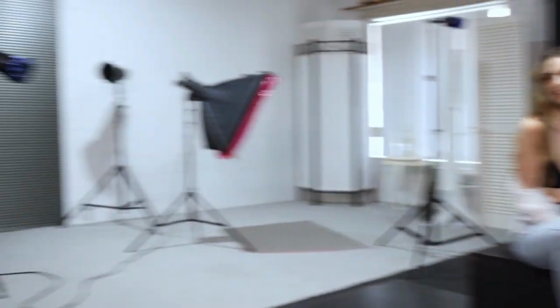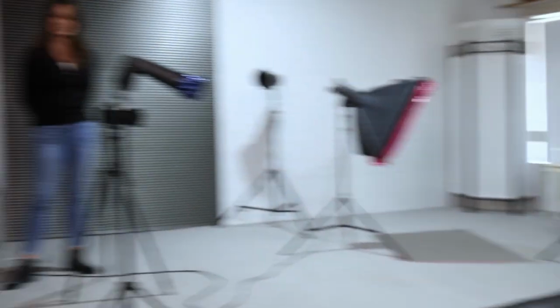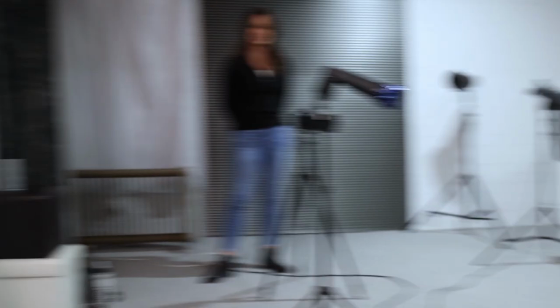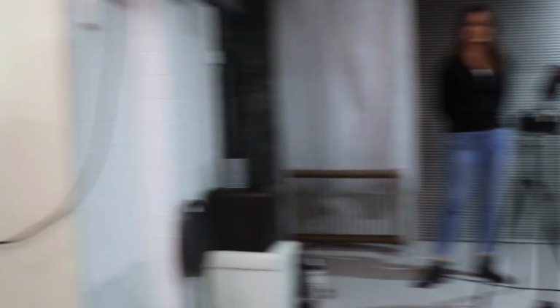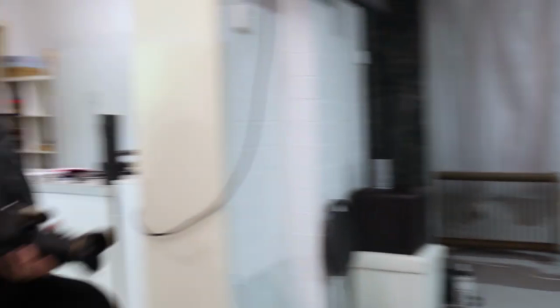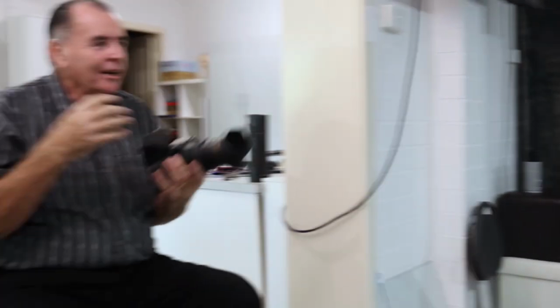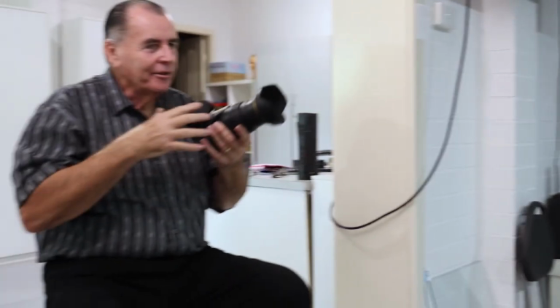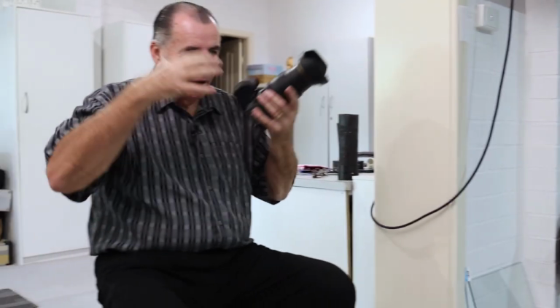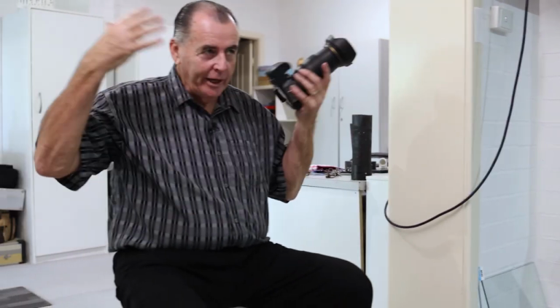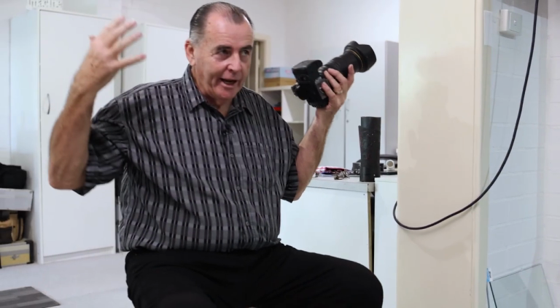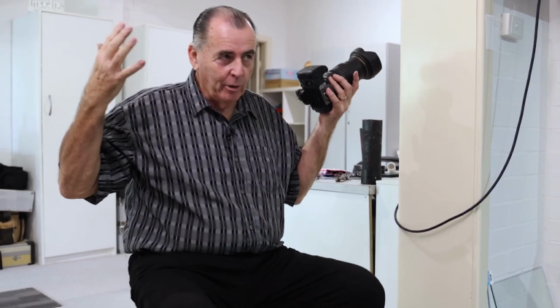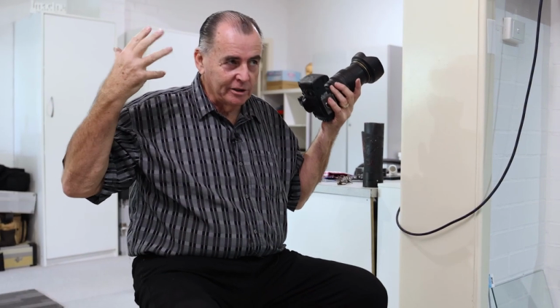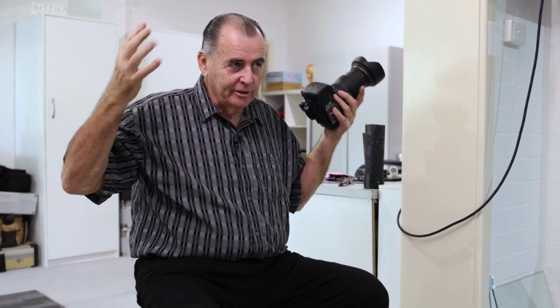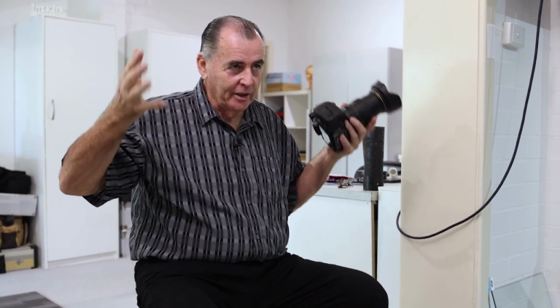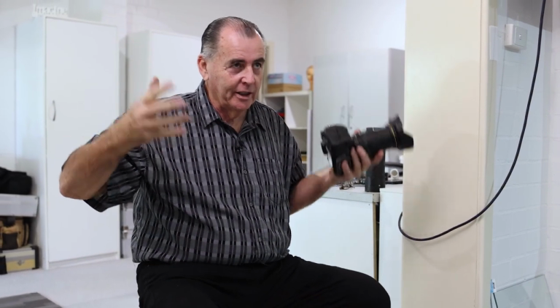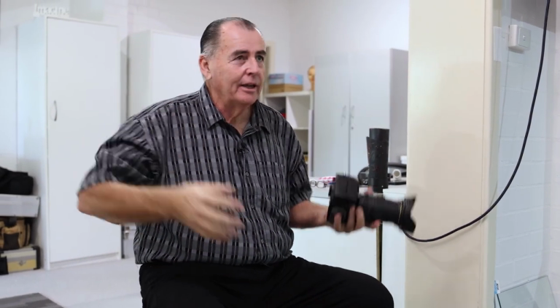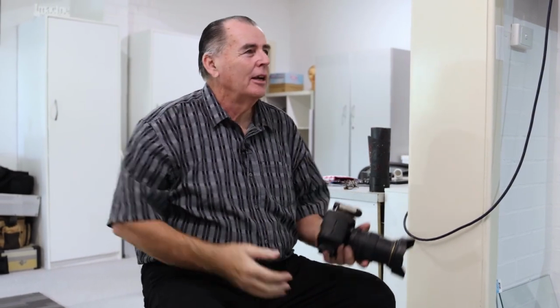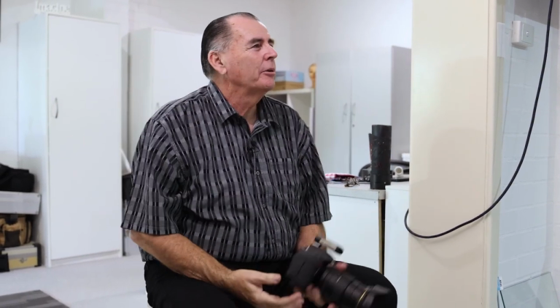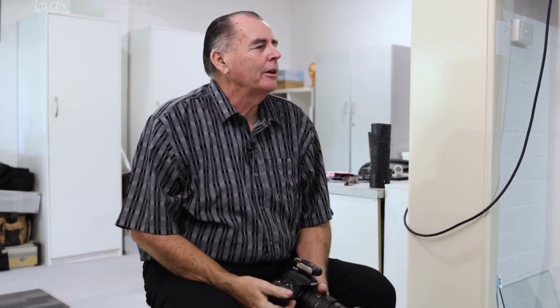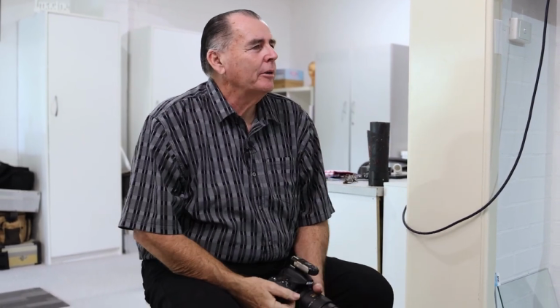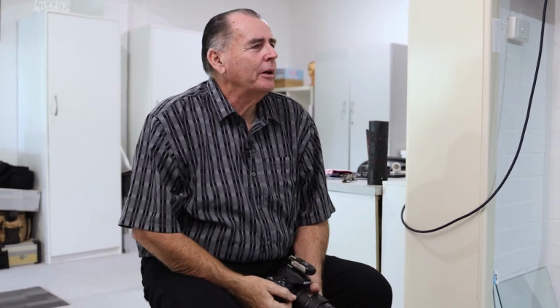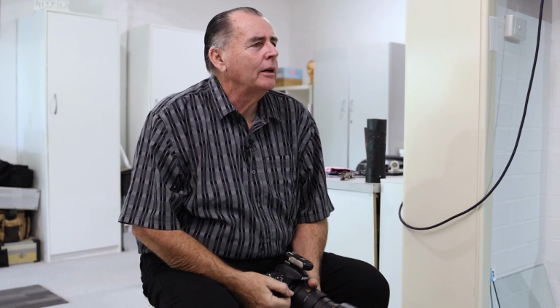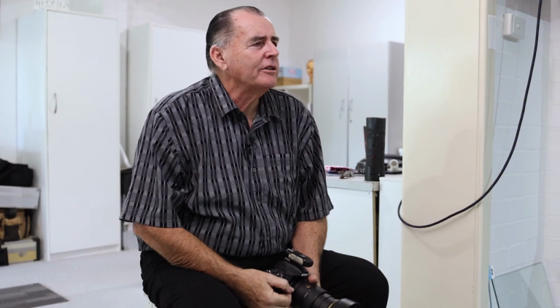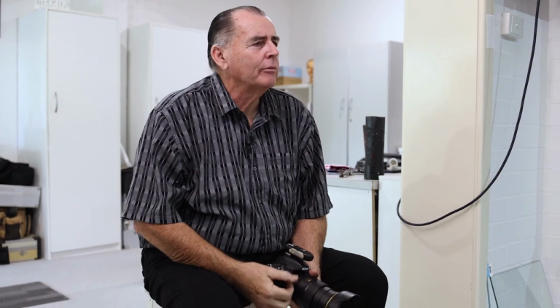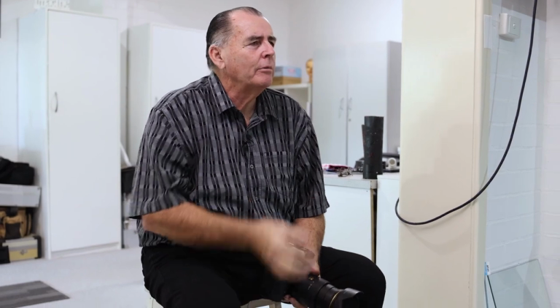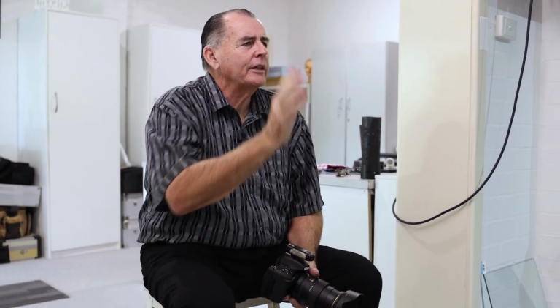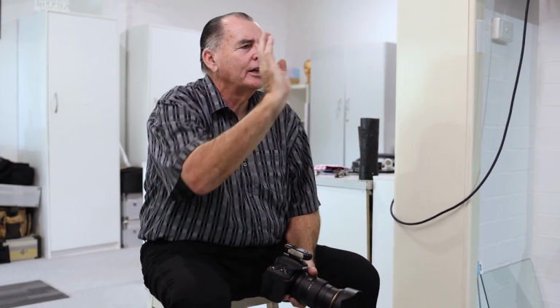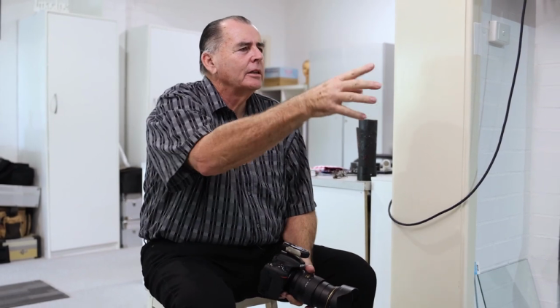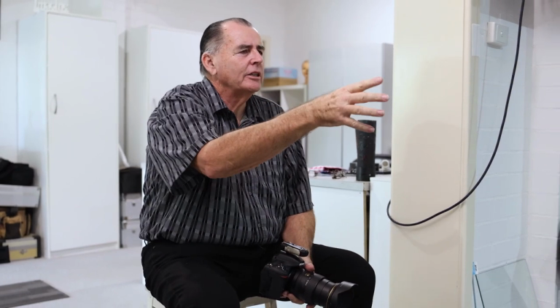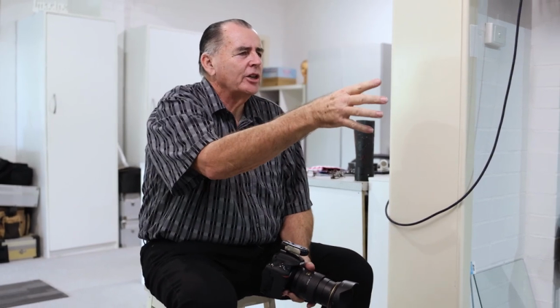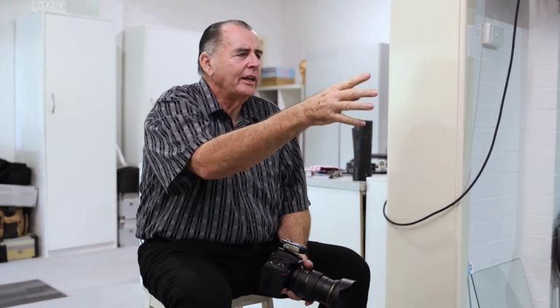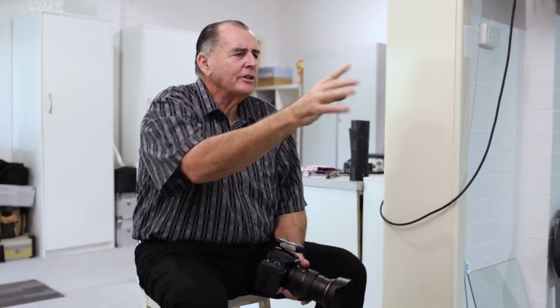Now we're going to do the blowing hair ones with the lighting behind. So we might get you changed.